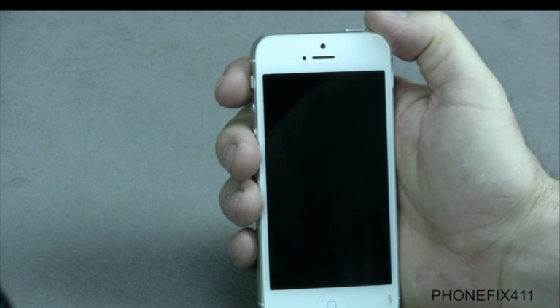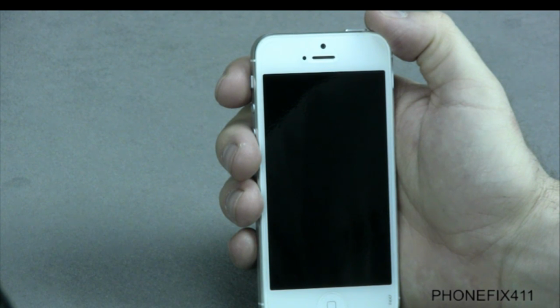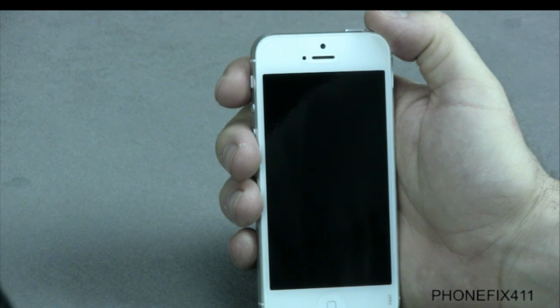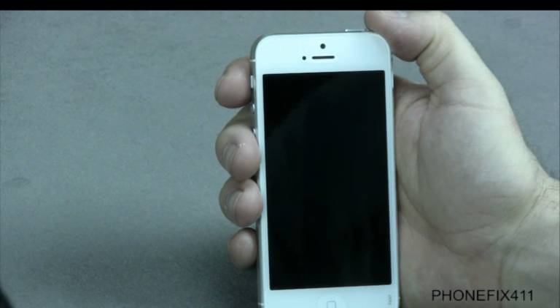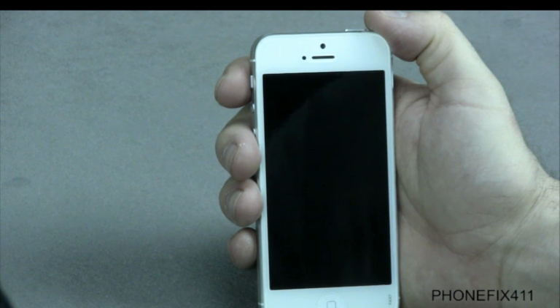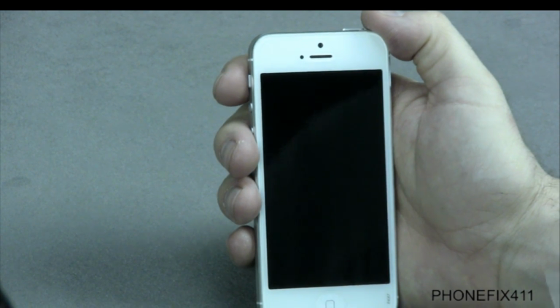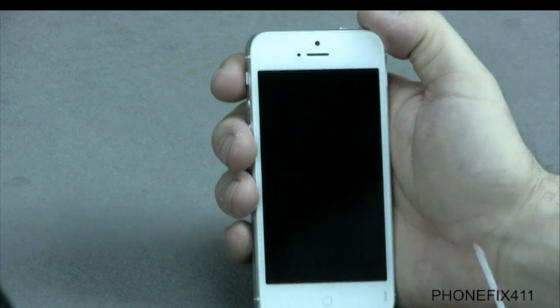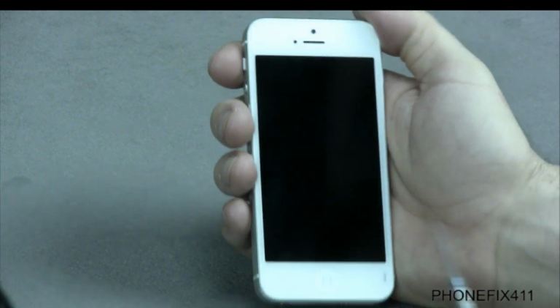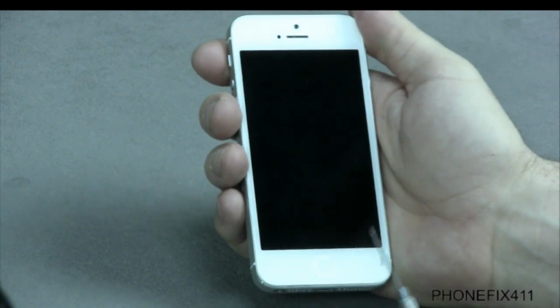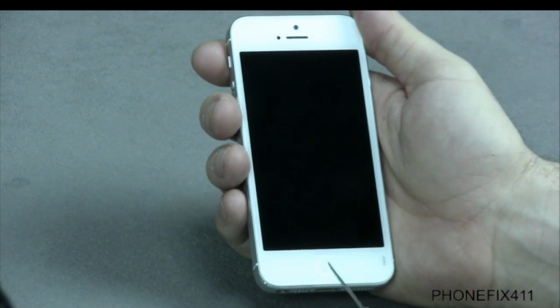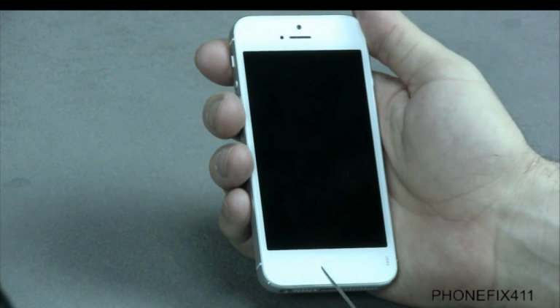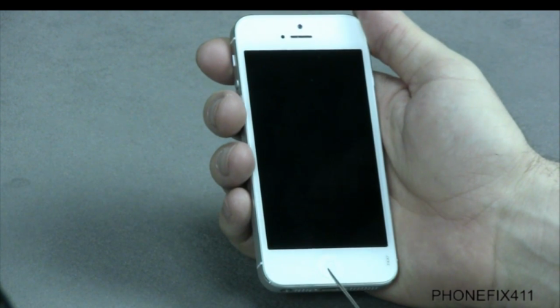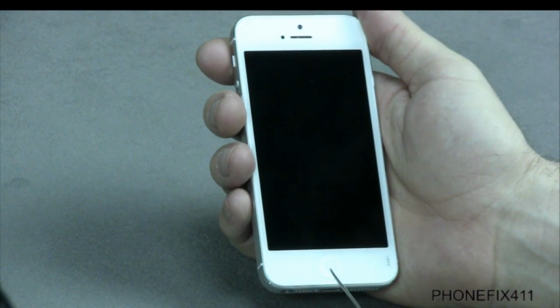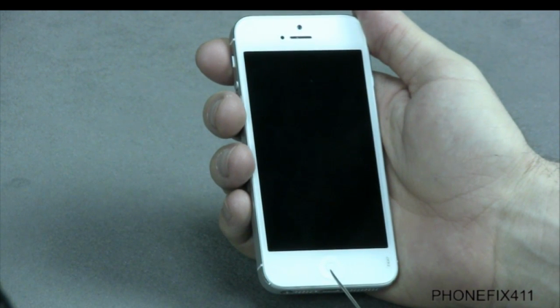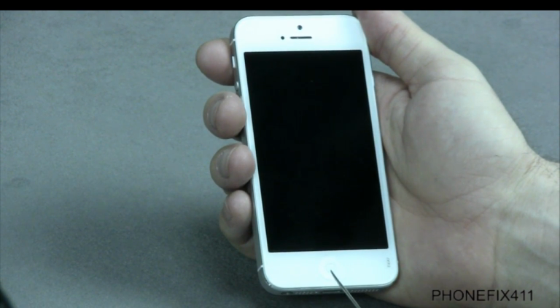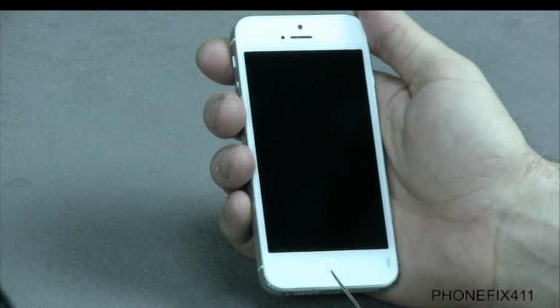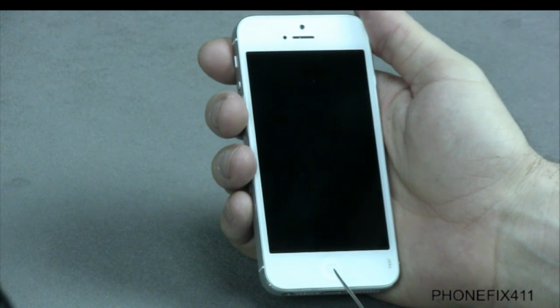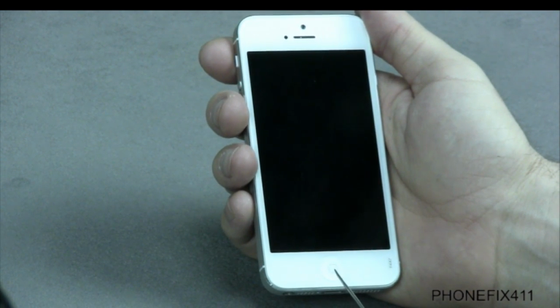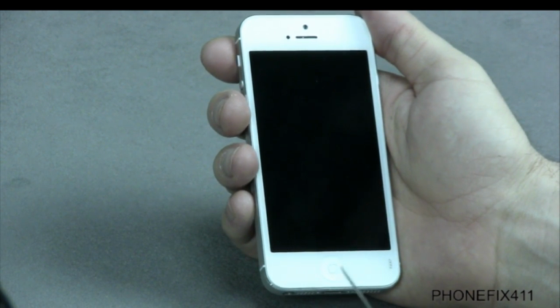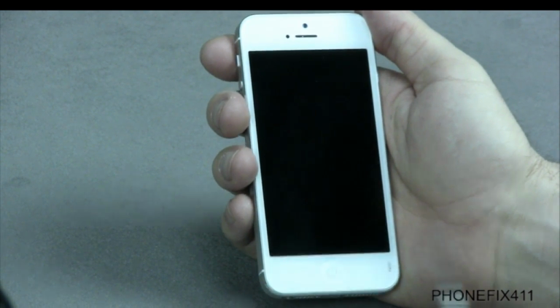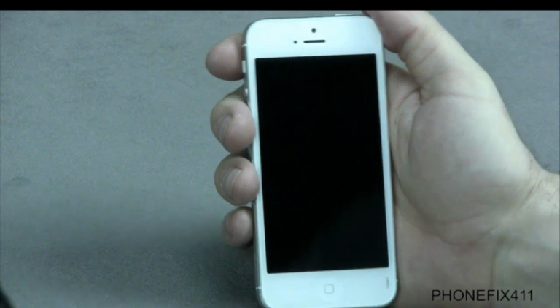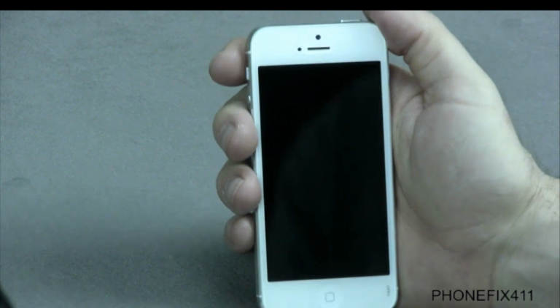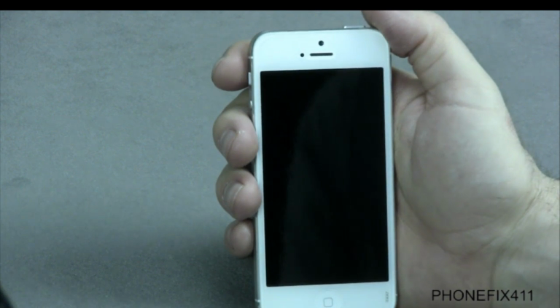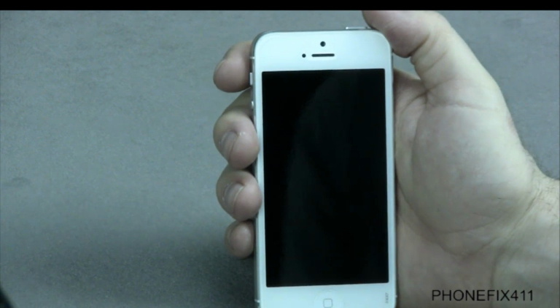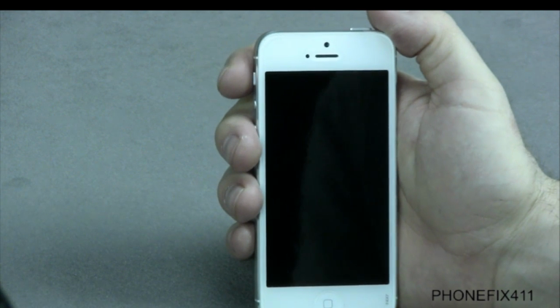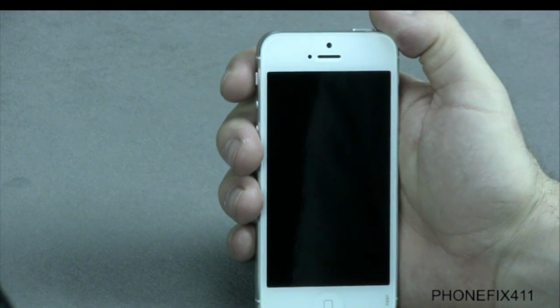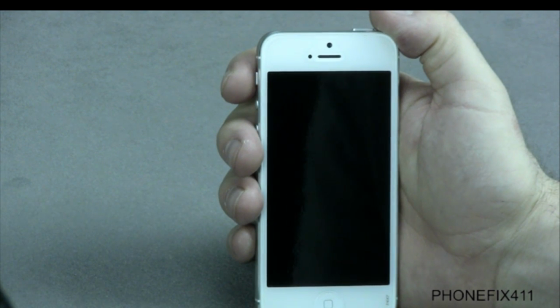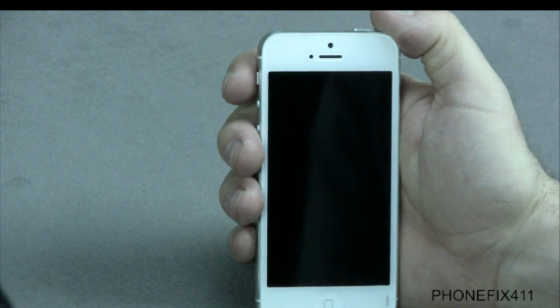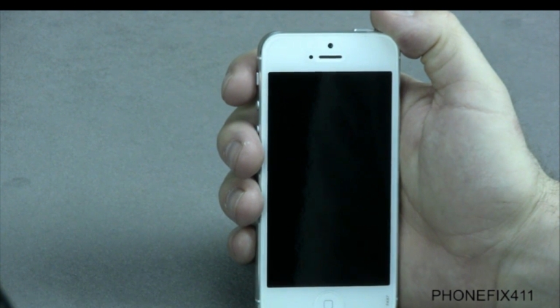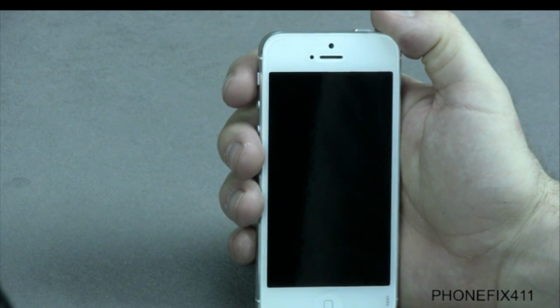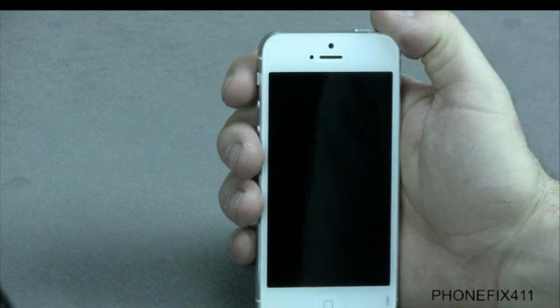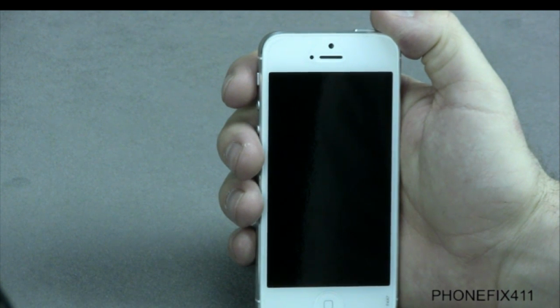If your home button does not respond or work, watch the home key or the charging cable repairs.